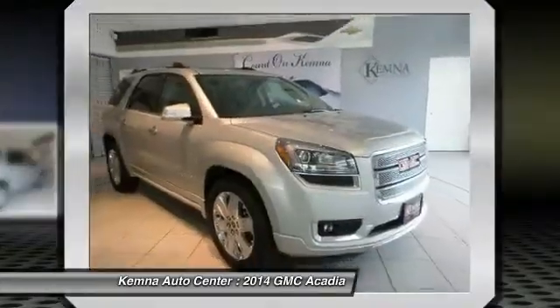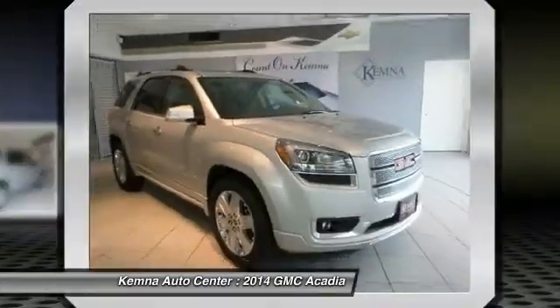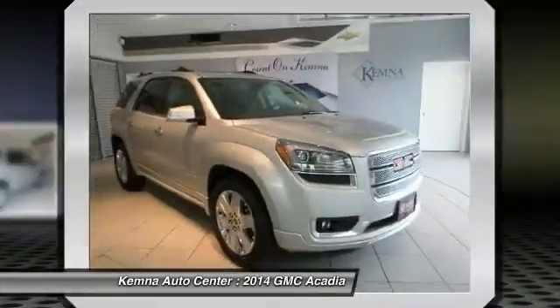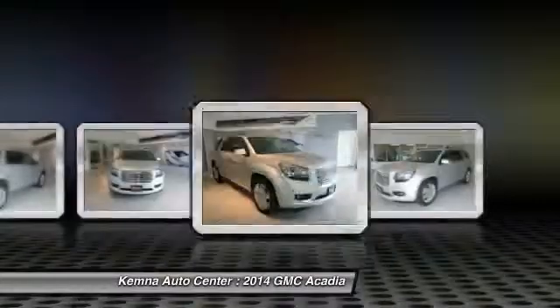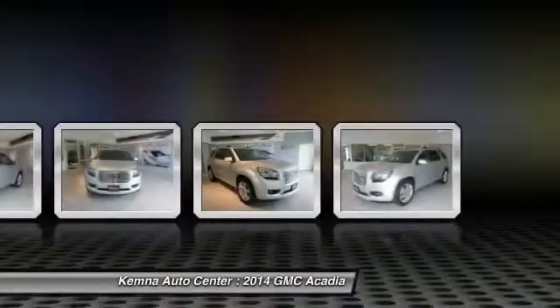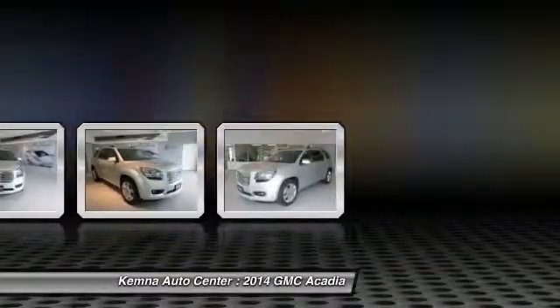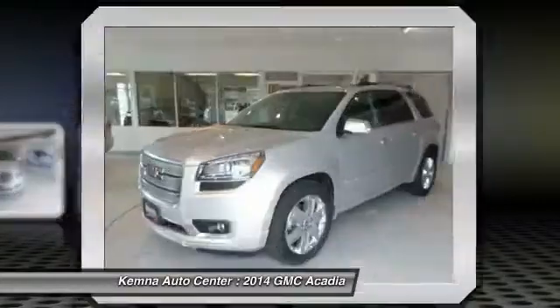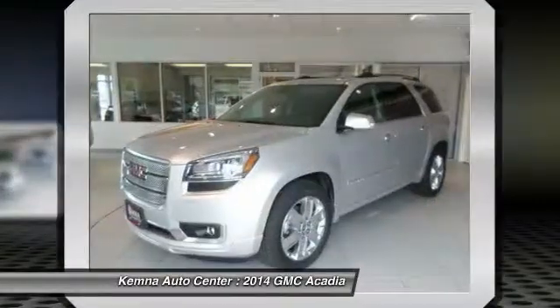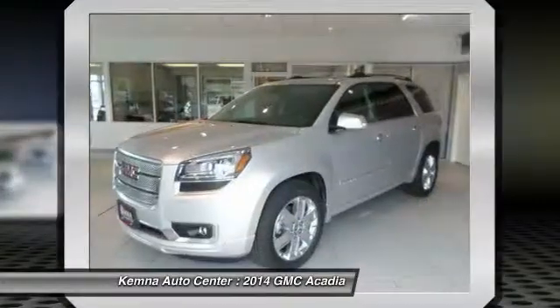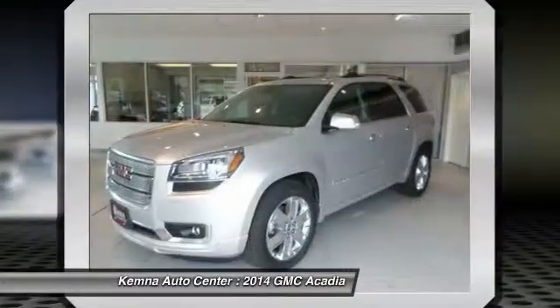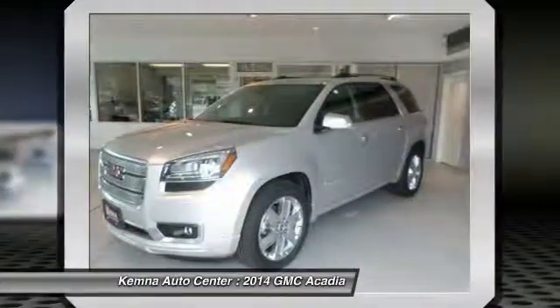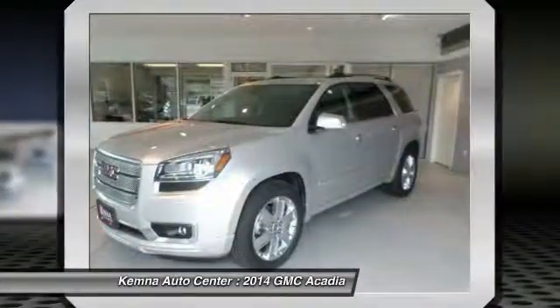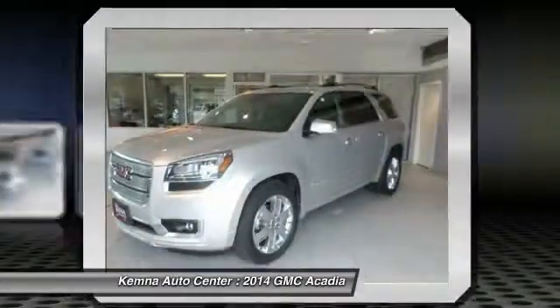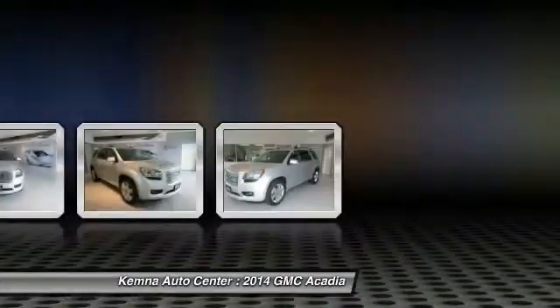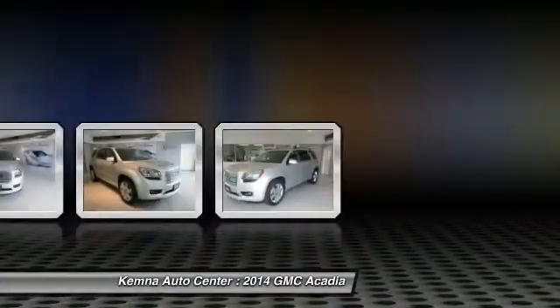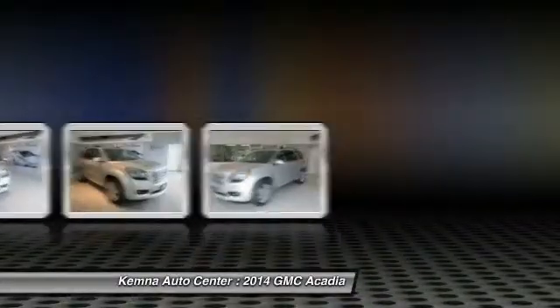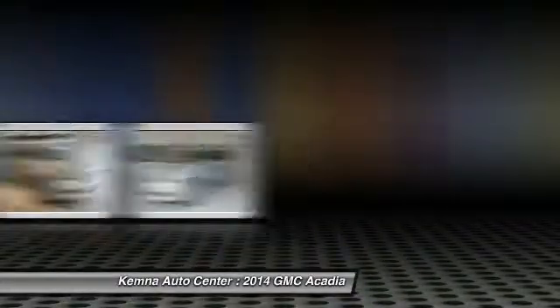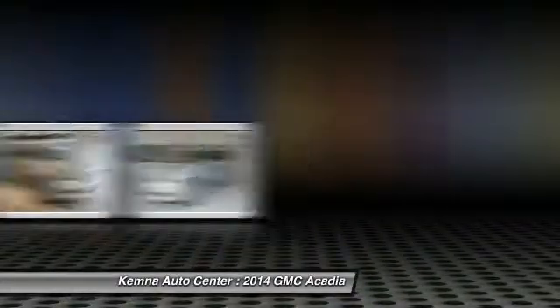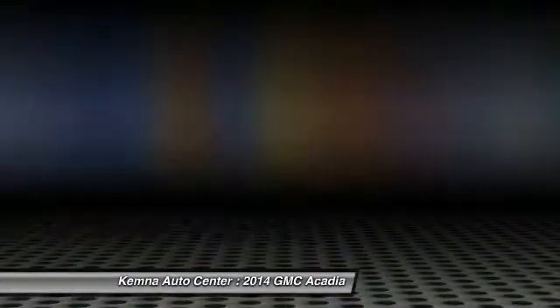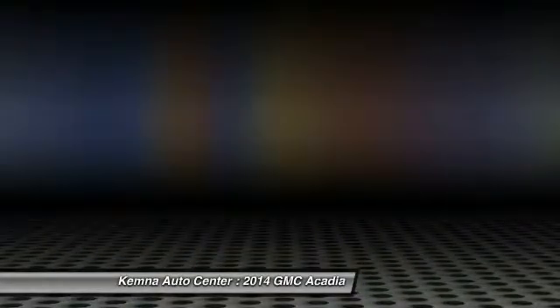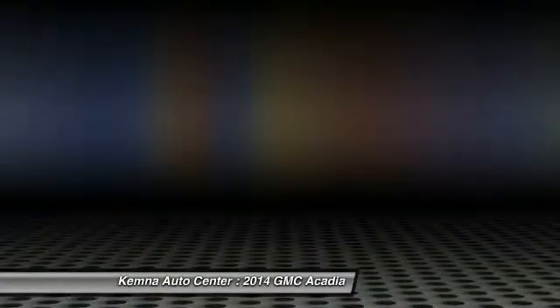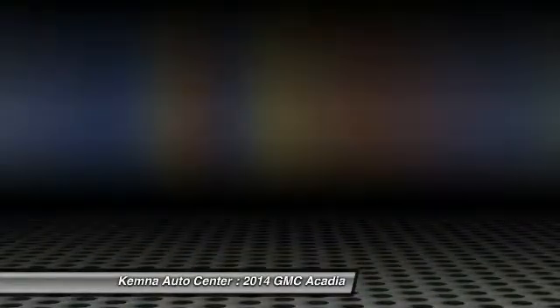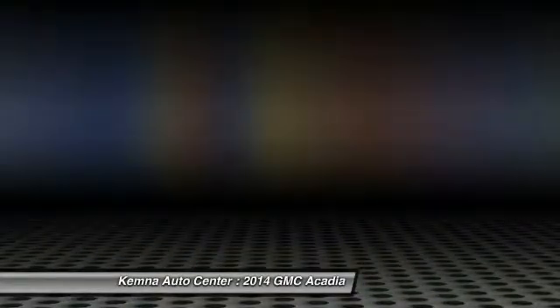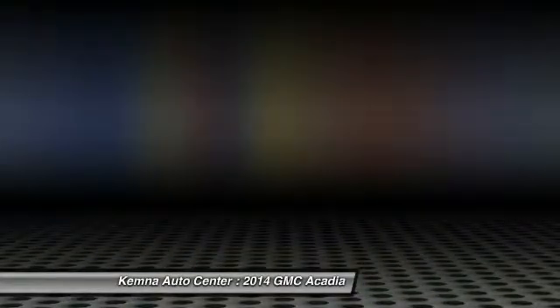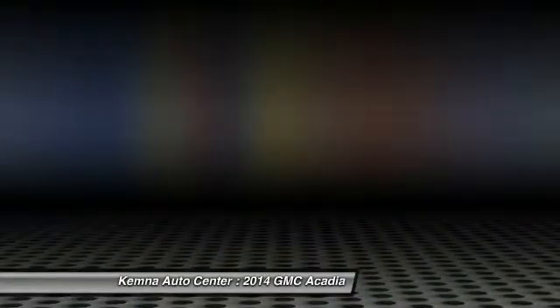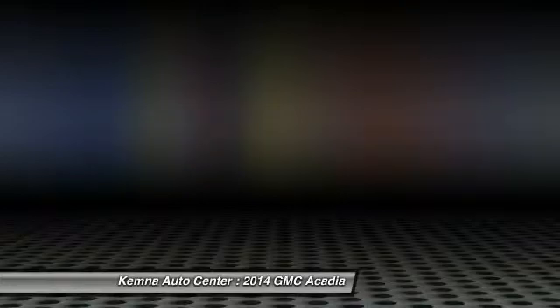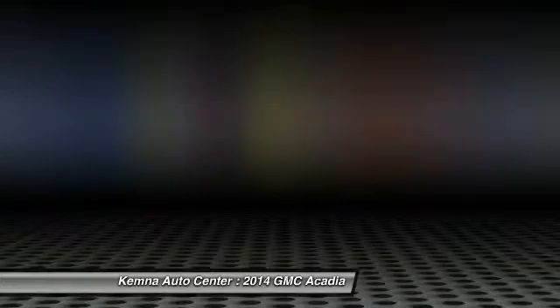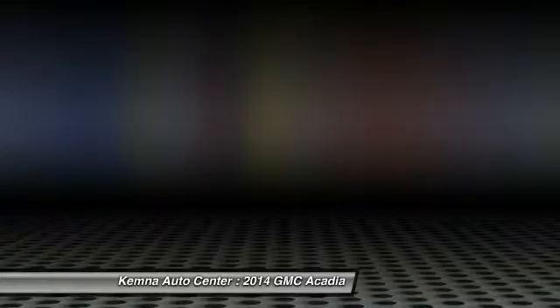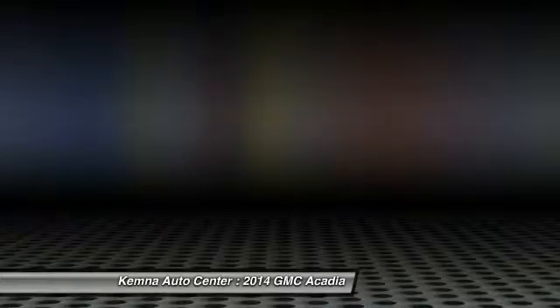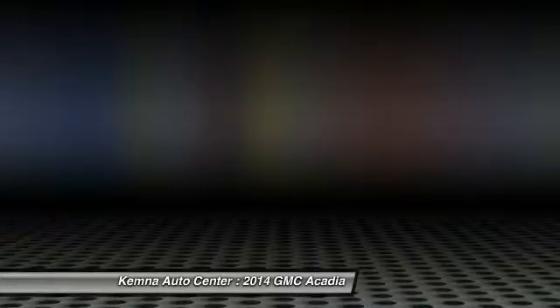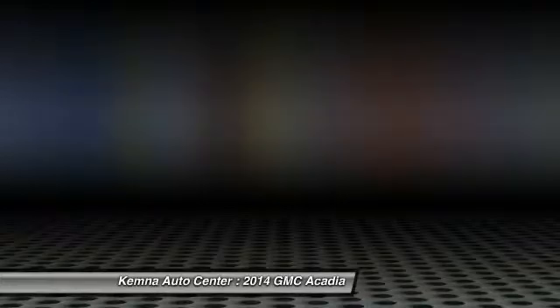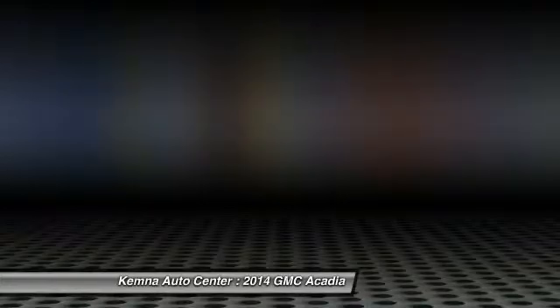Auto dimming rear view mirror, four-wheel disc brakes, universal garage door opener. Come see the car for yourself.